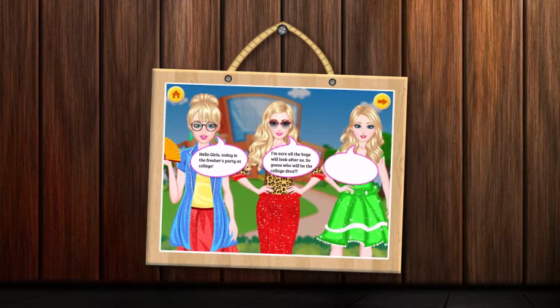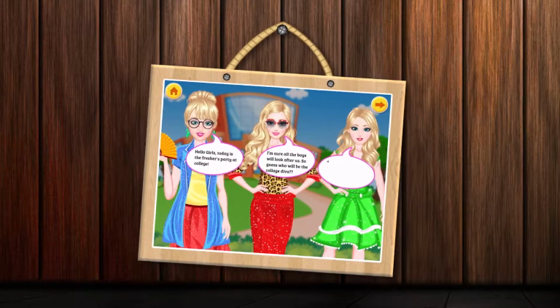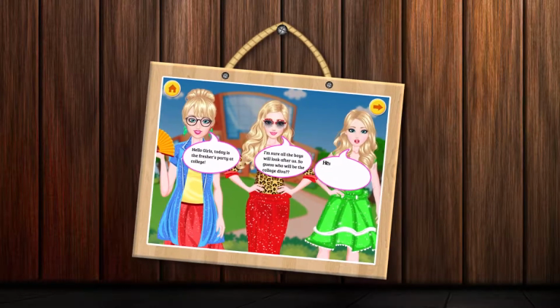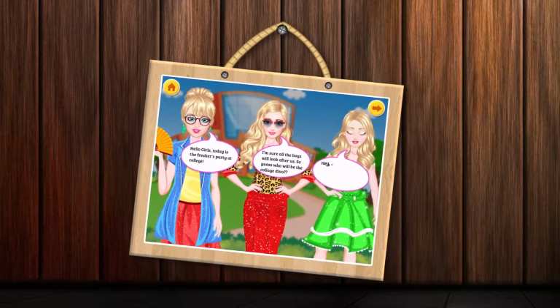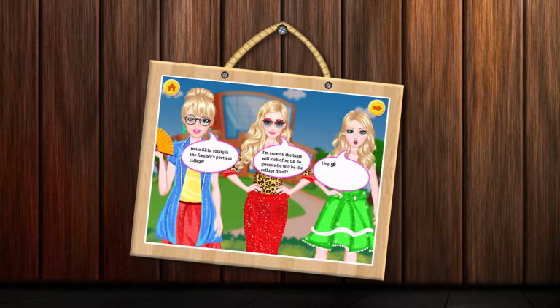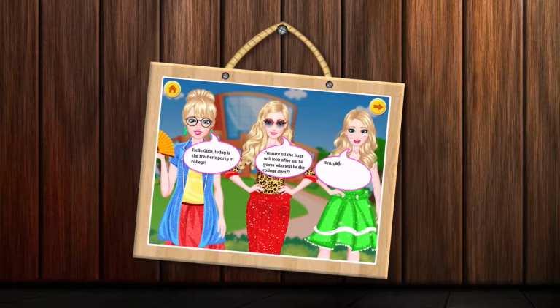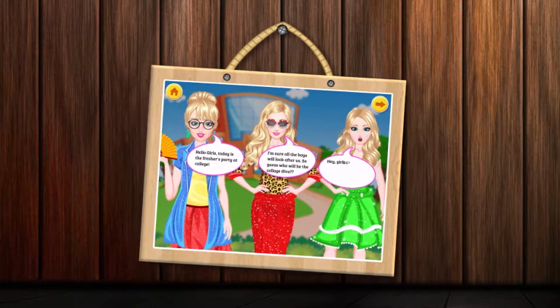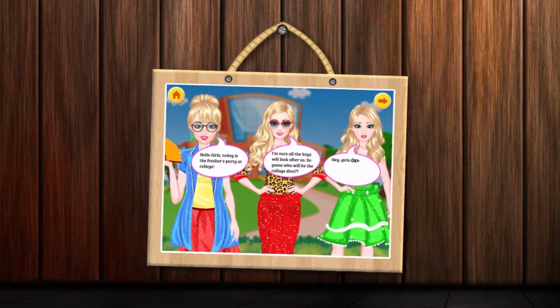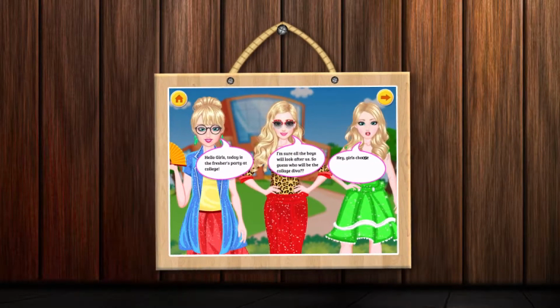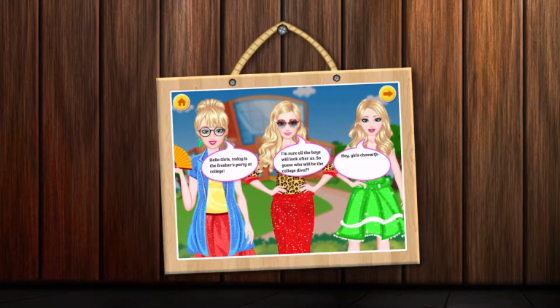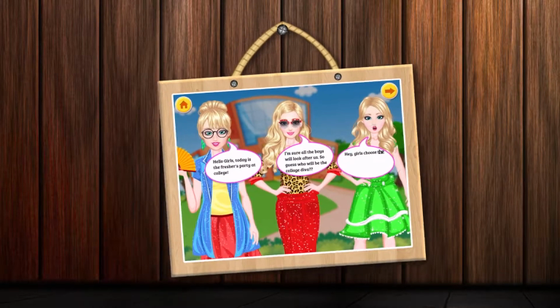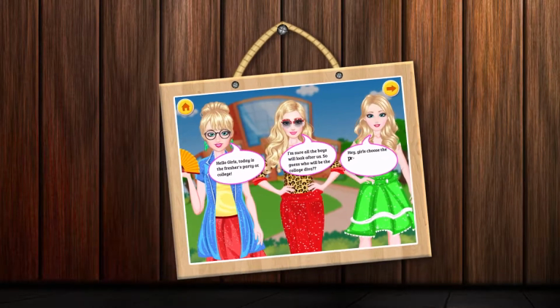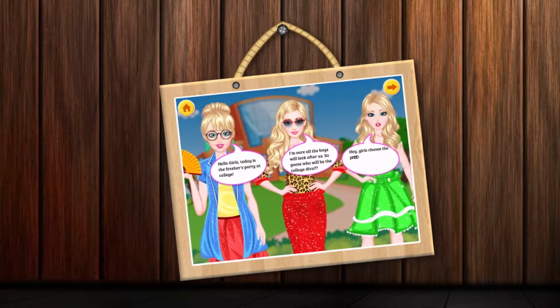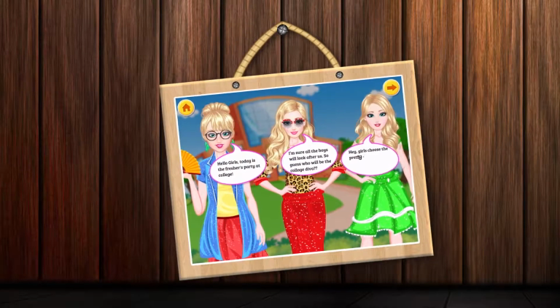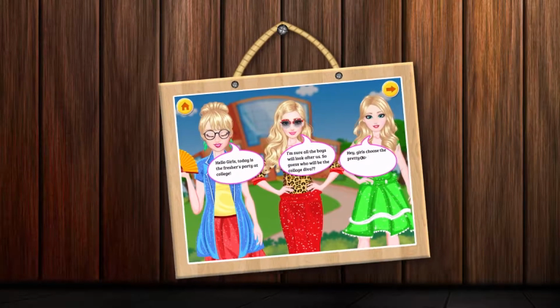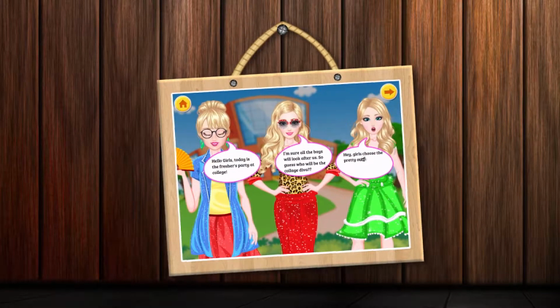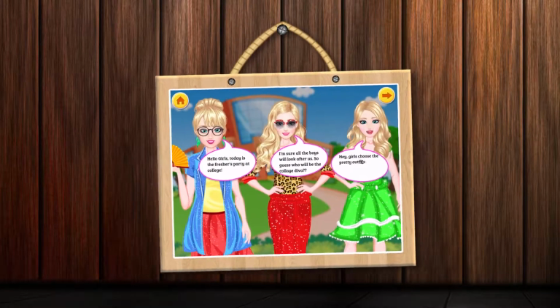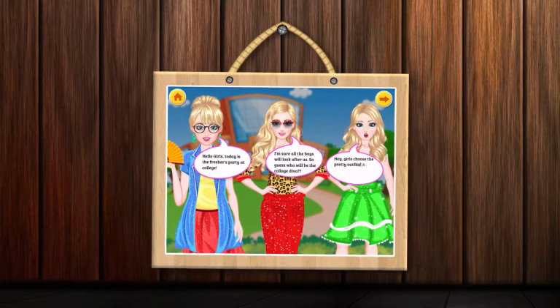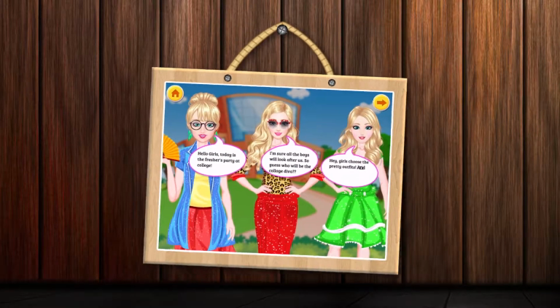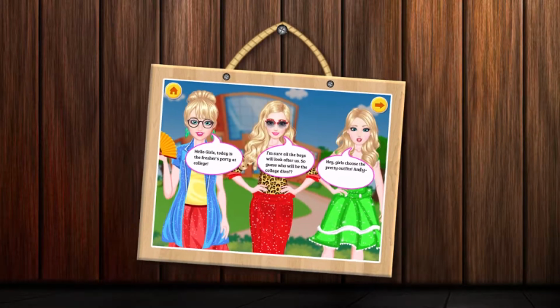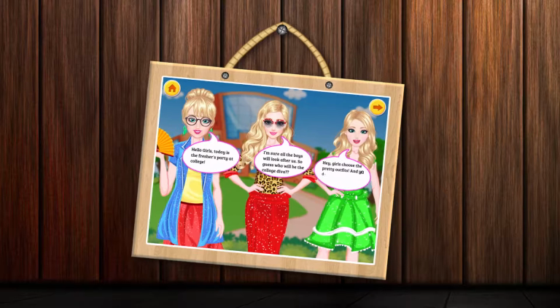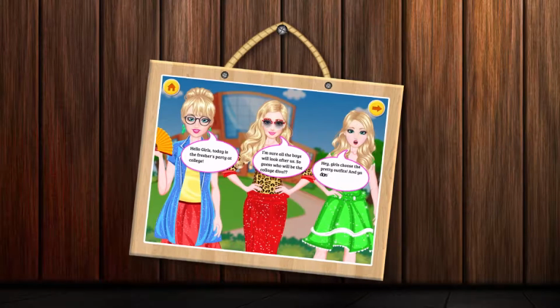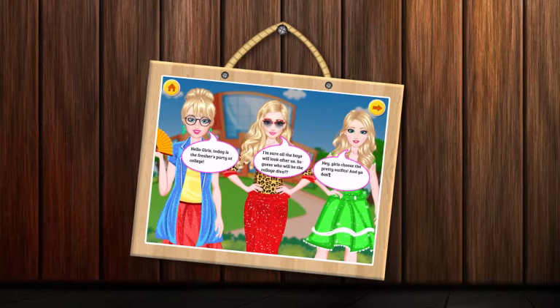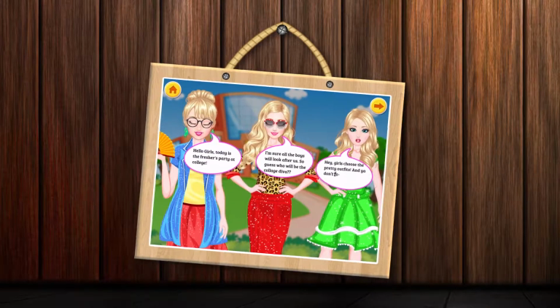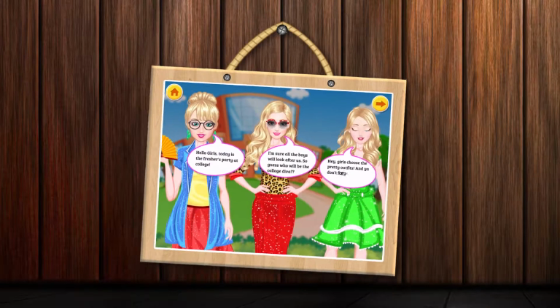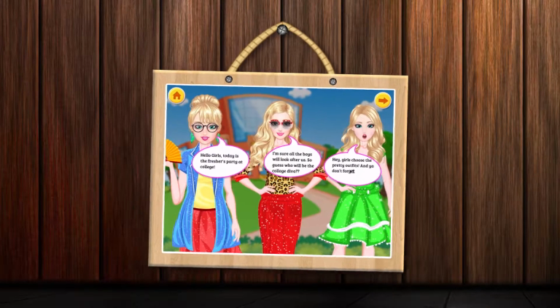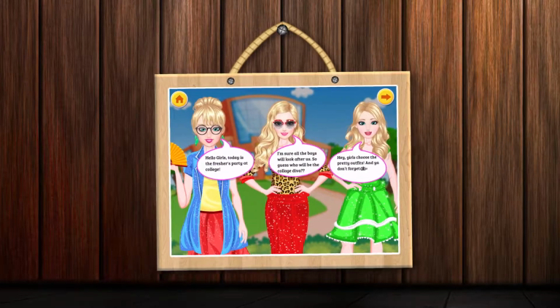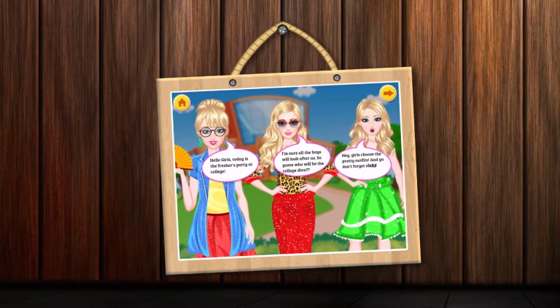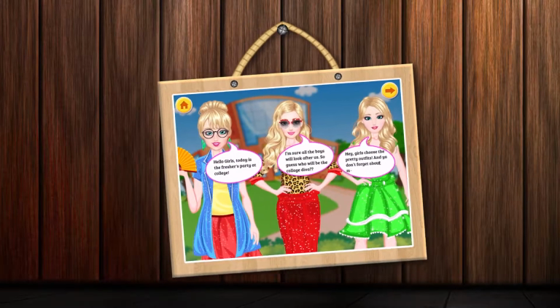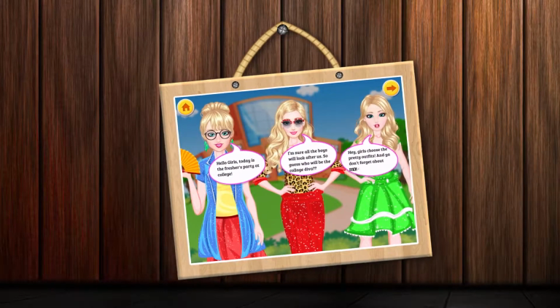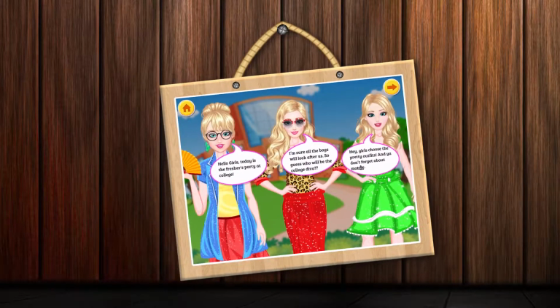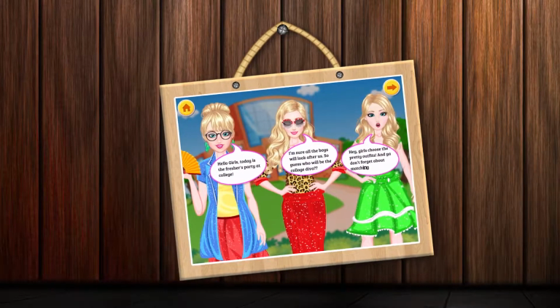Hey, girls choose the pretty outfits. And yeah, don't forget about matching accessories.